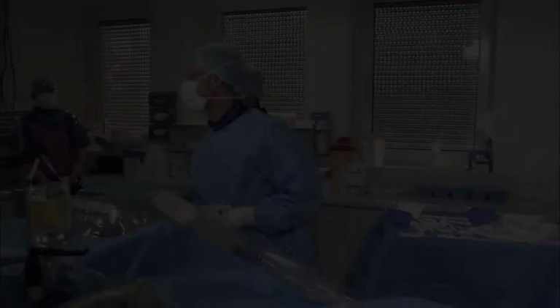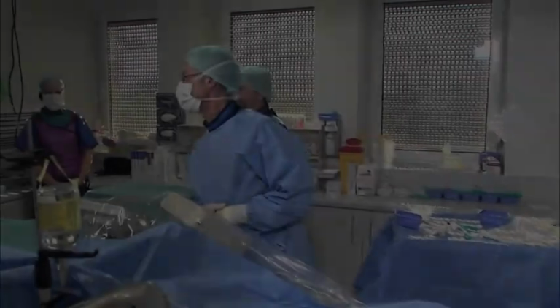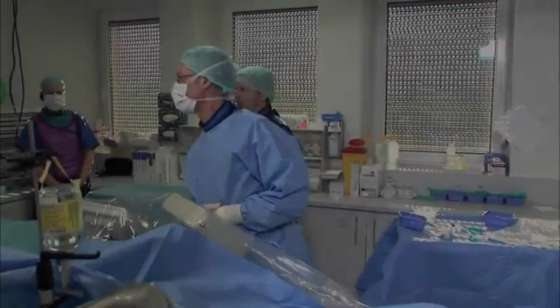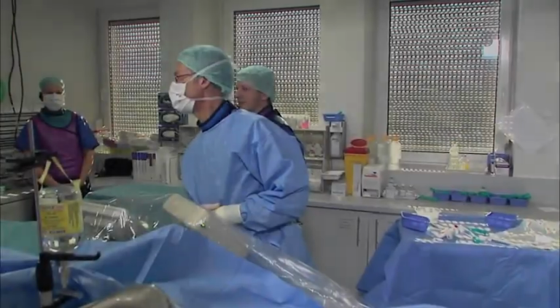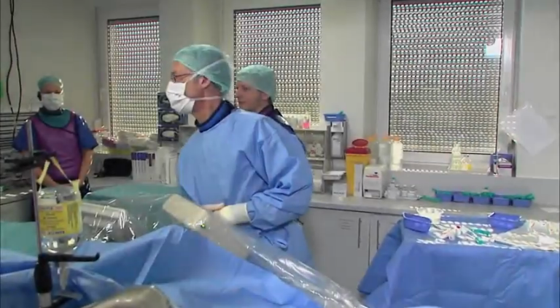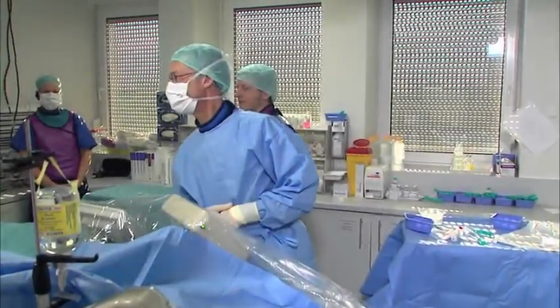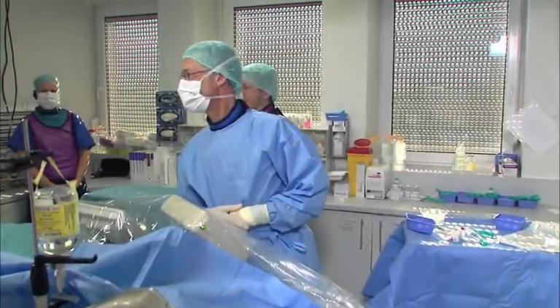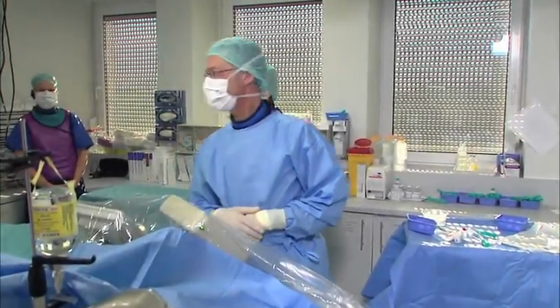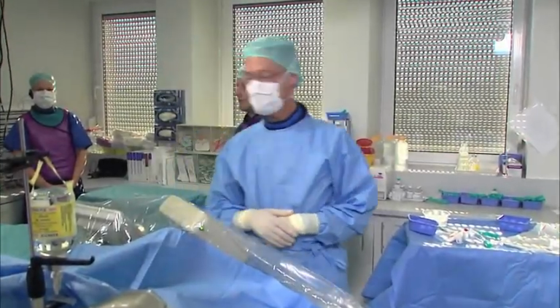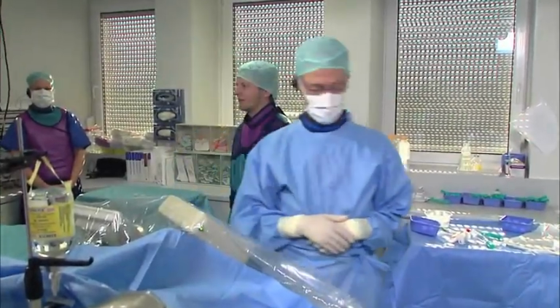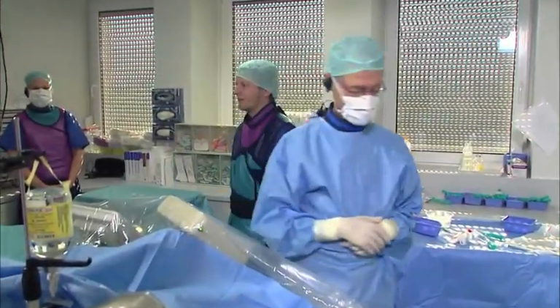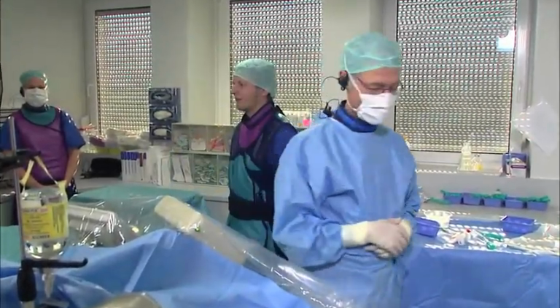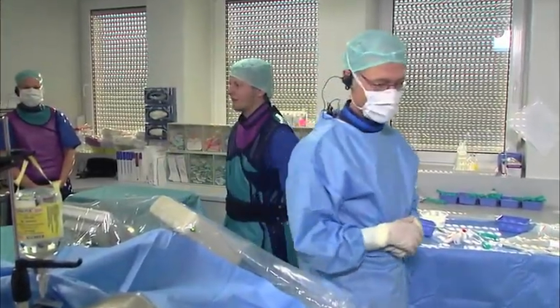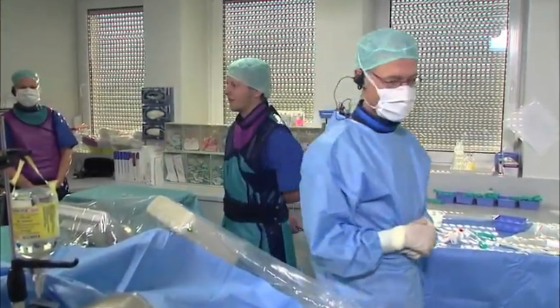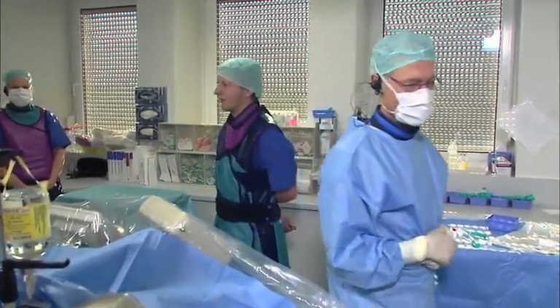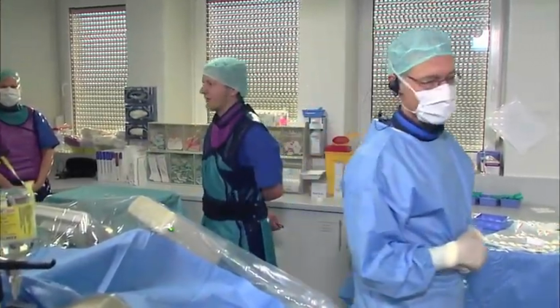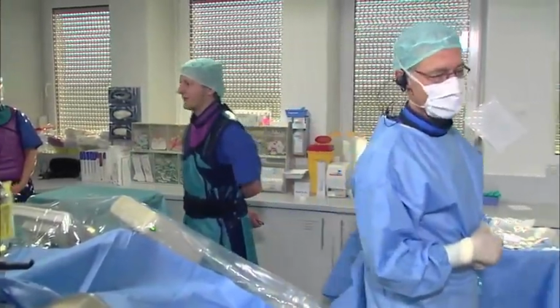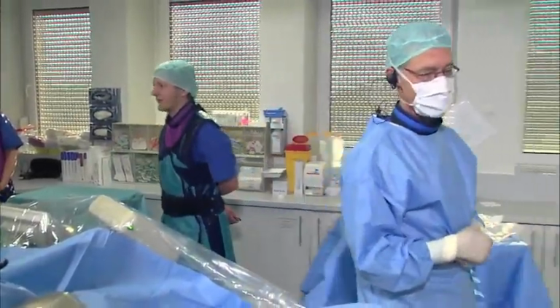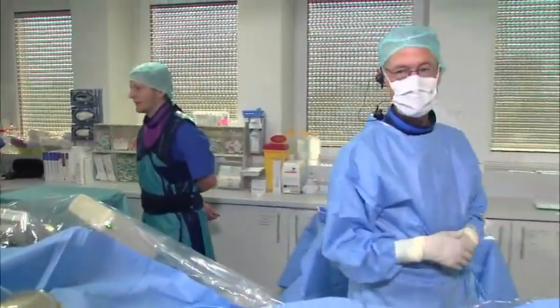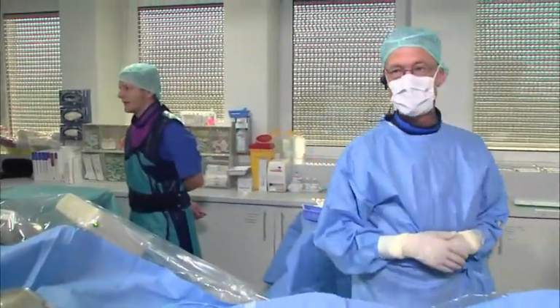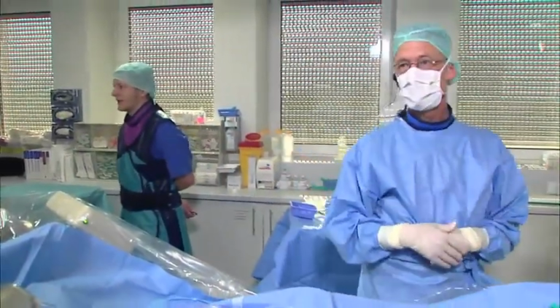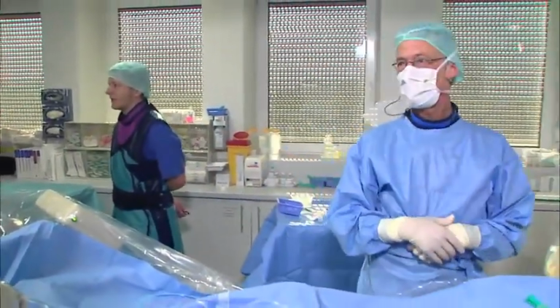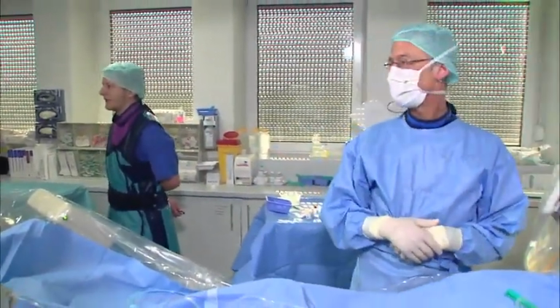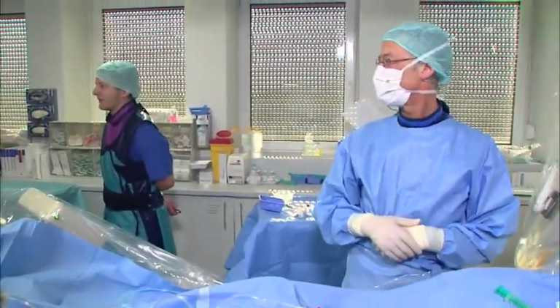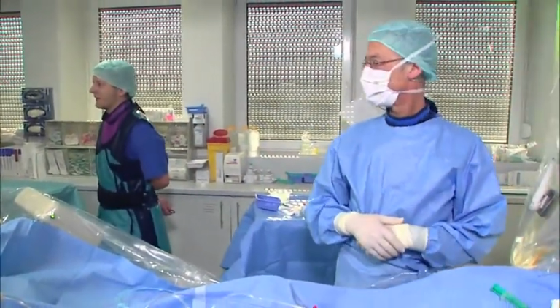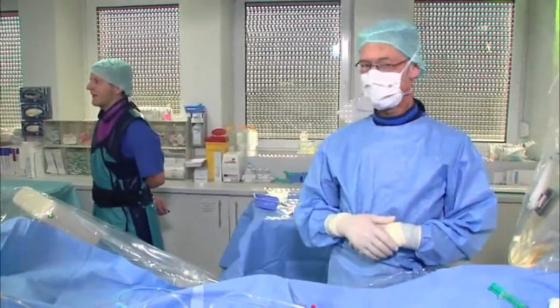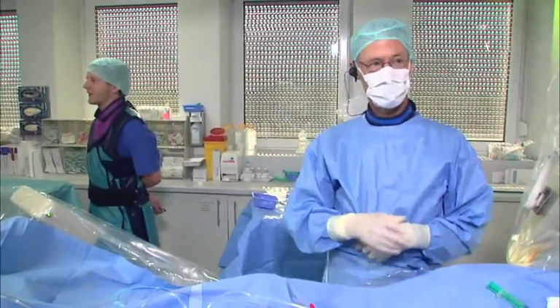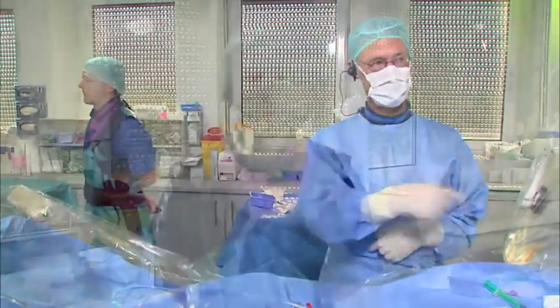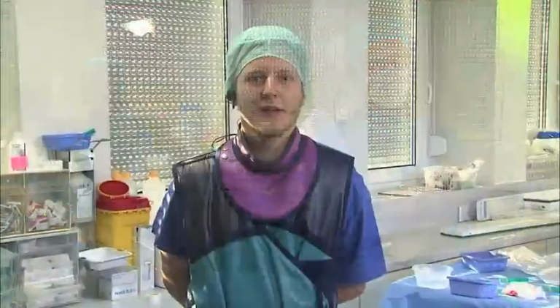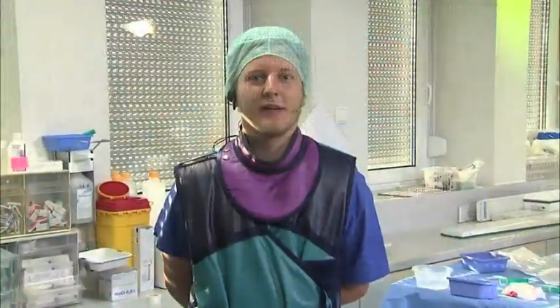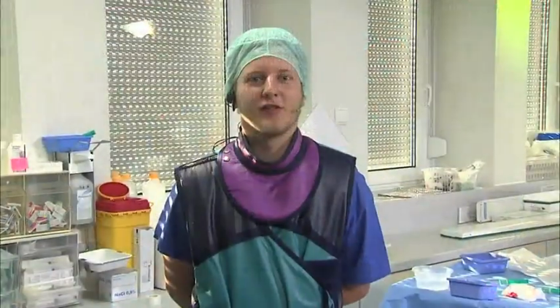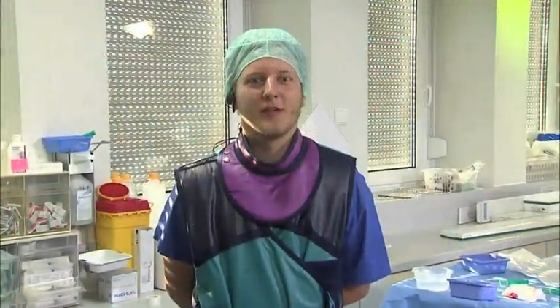We can start here with case number six, and Jan will give the case history. Jan, please go ahead. Yes, good morning, ladies and gentlemen.